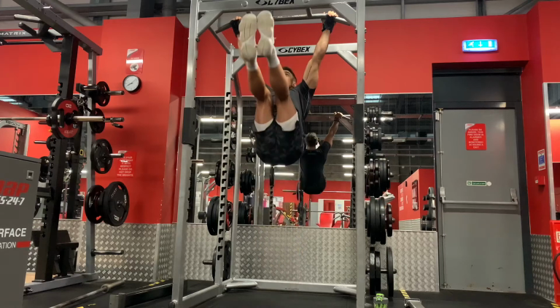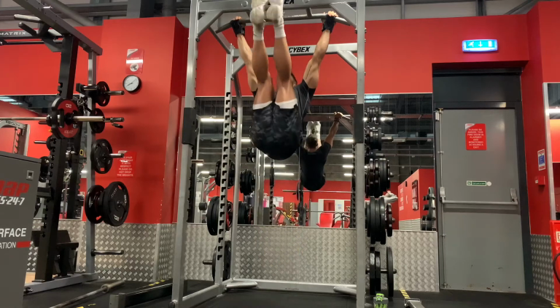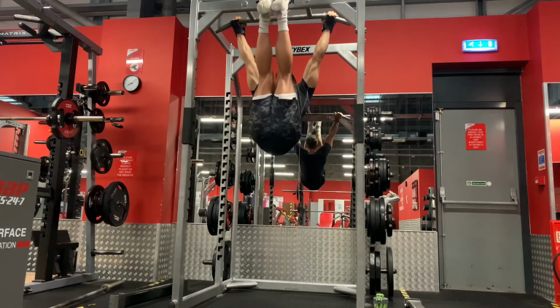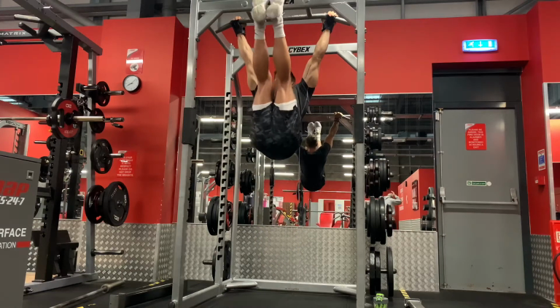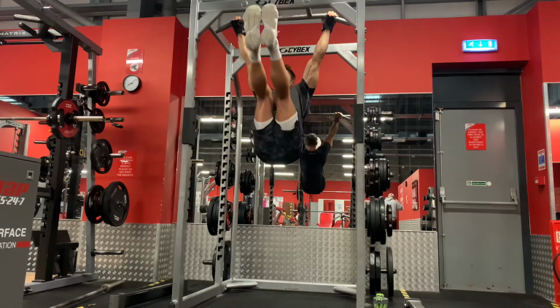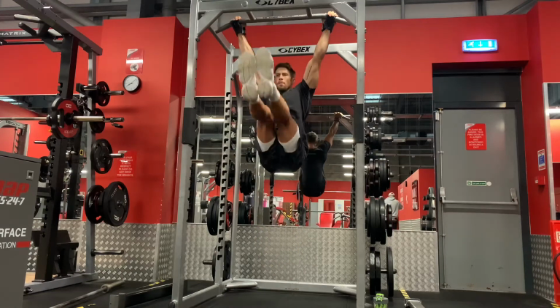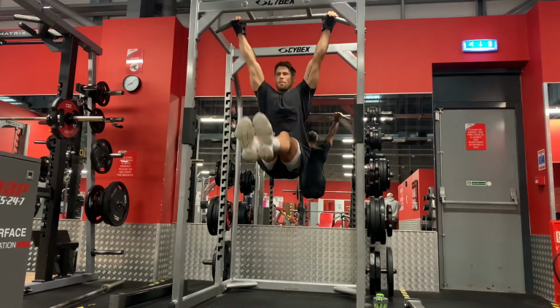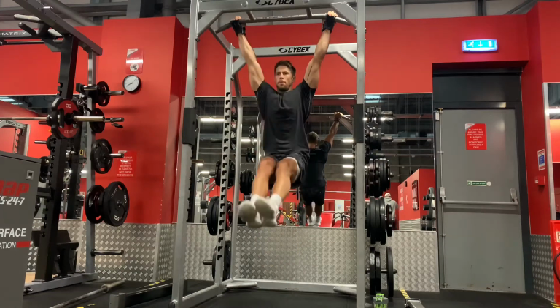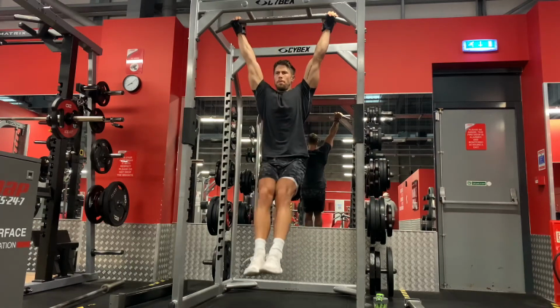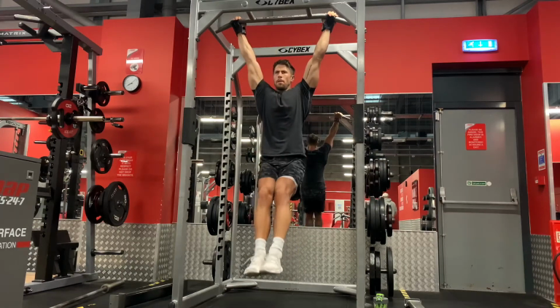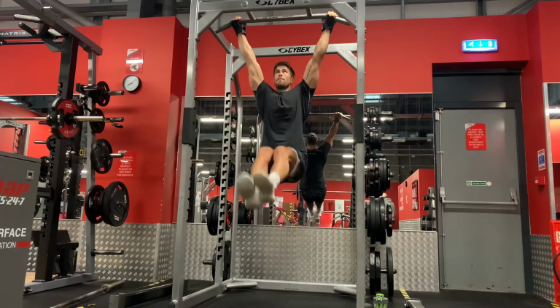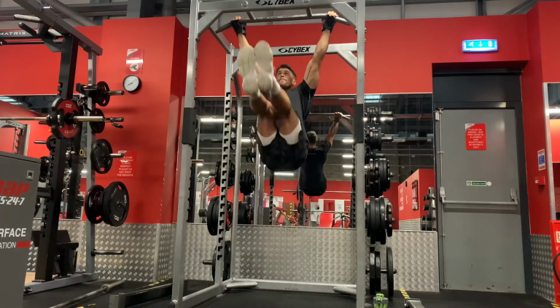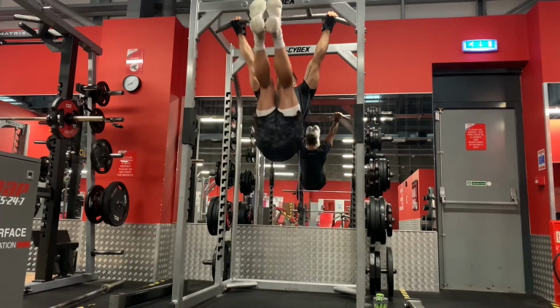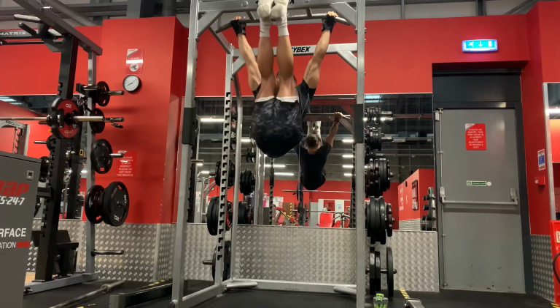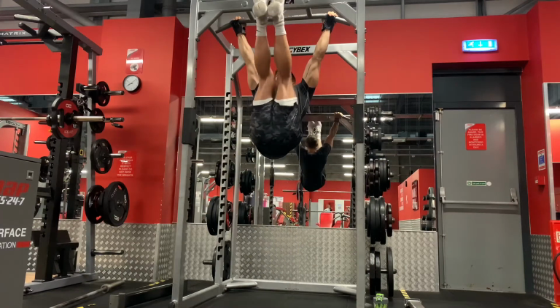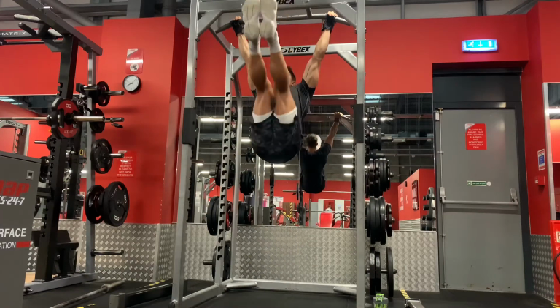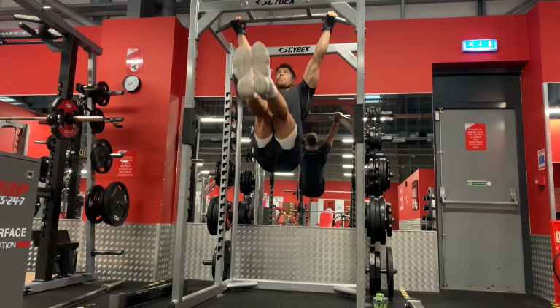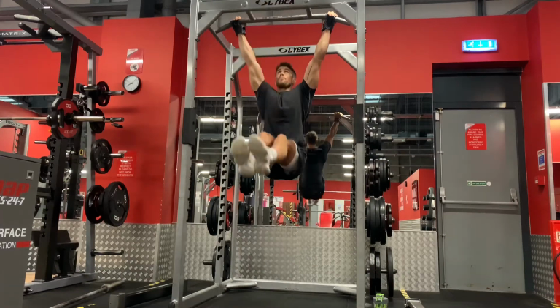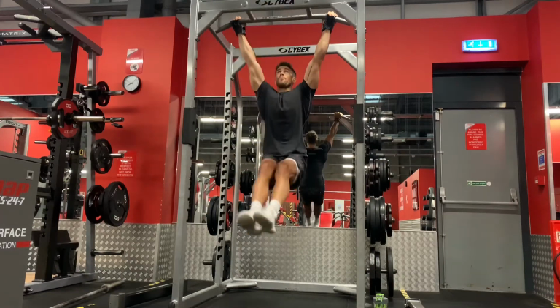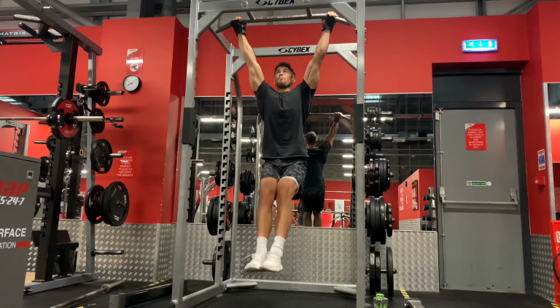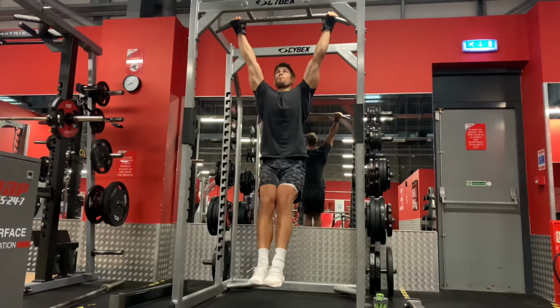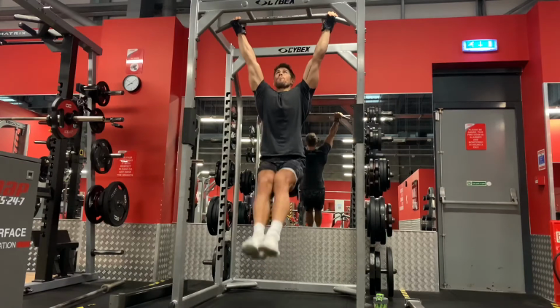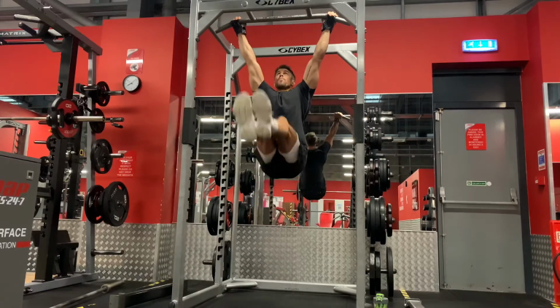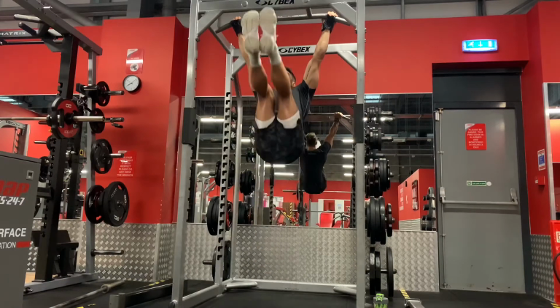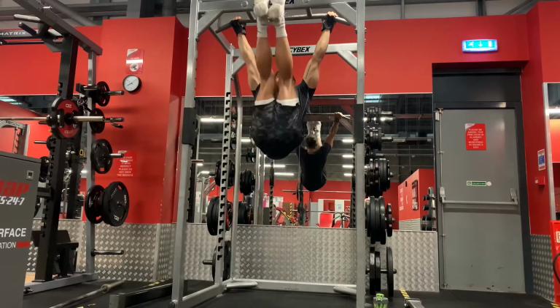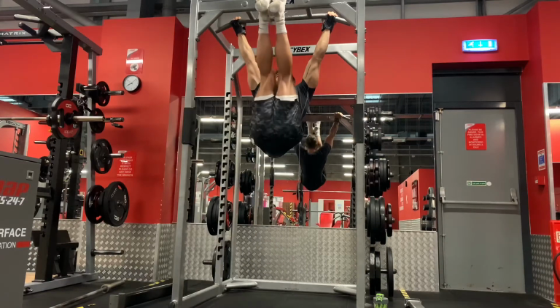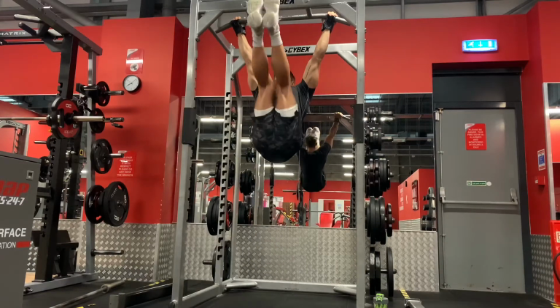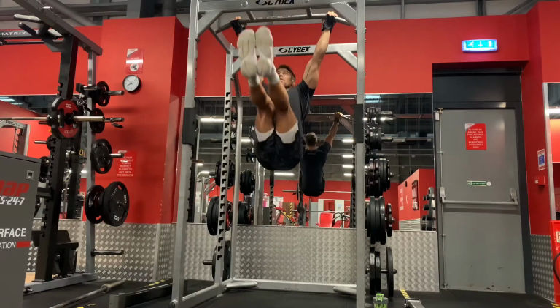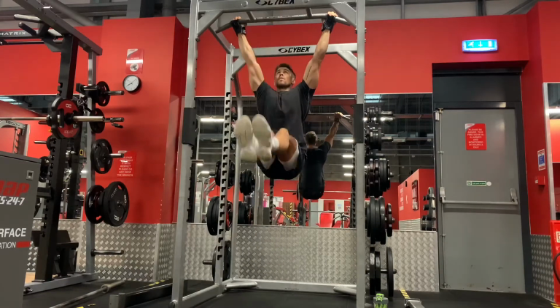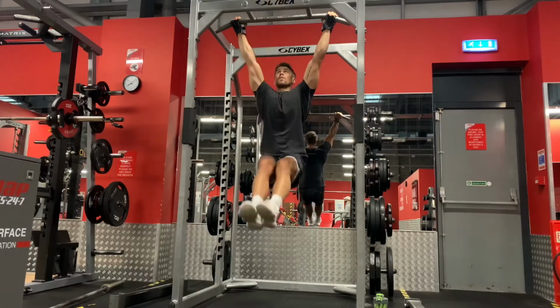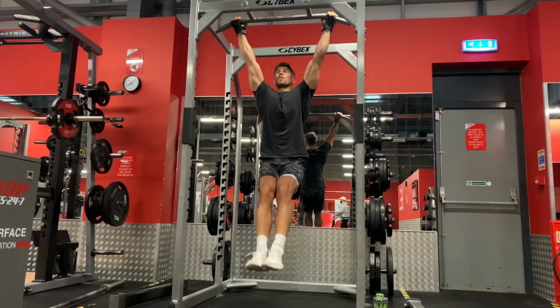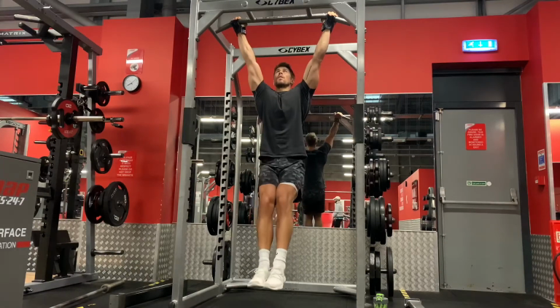Hang from the bar with a wide overhand grip. Feel free to use Versagrips or similar if your grip gets in the way of this as an abs exercise.